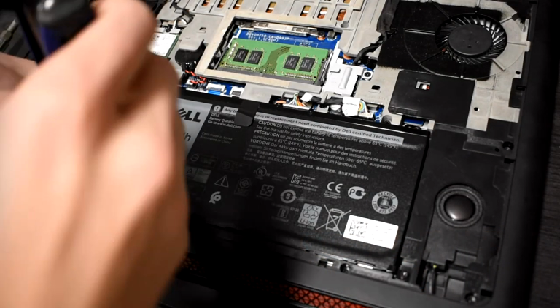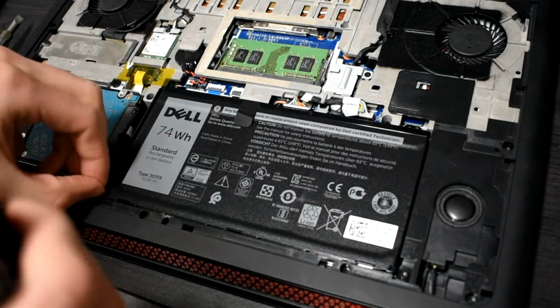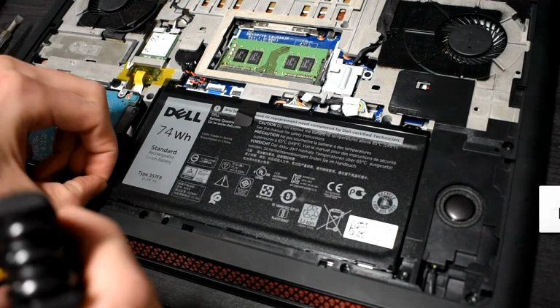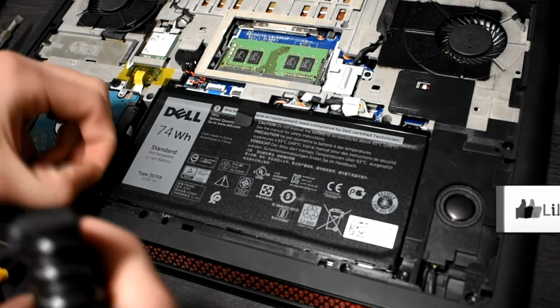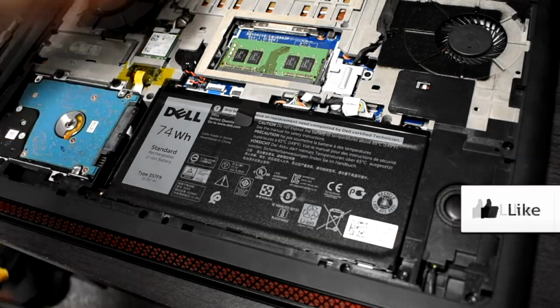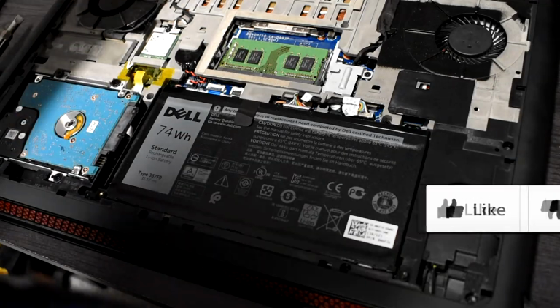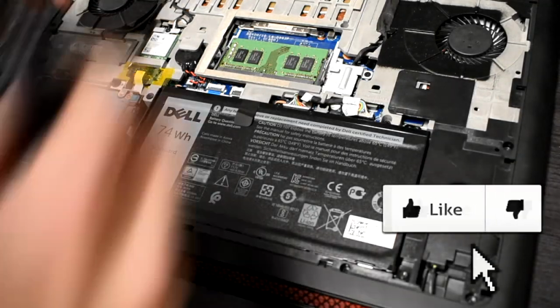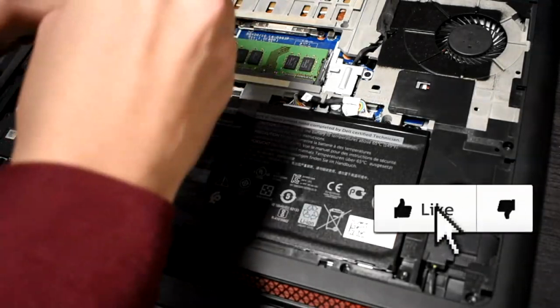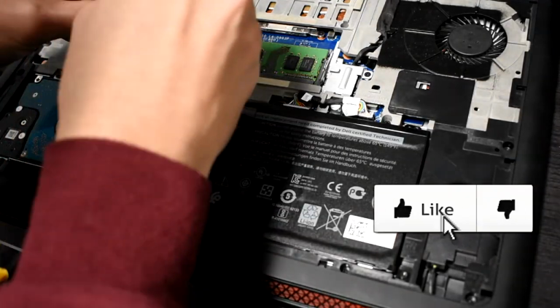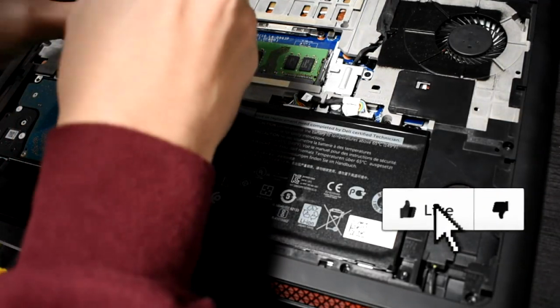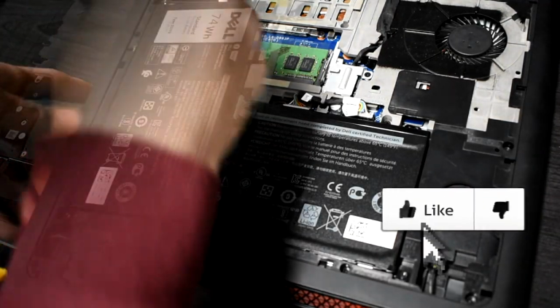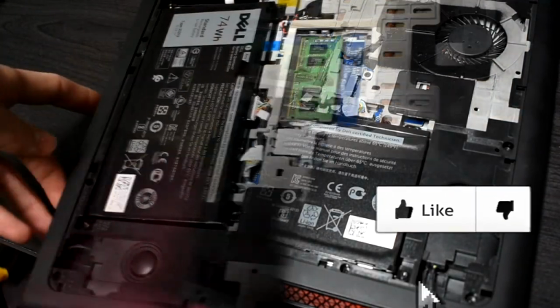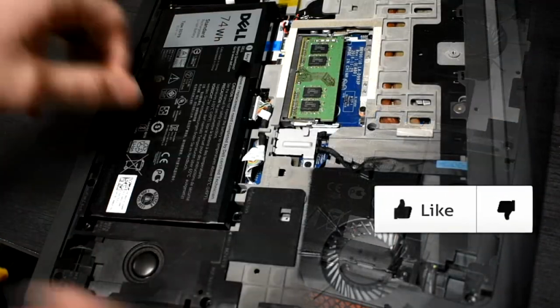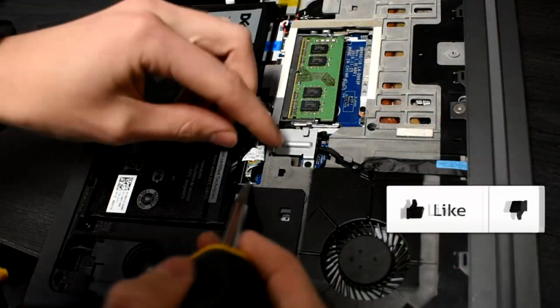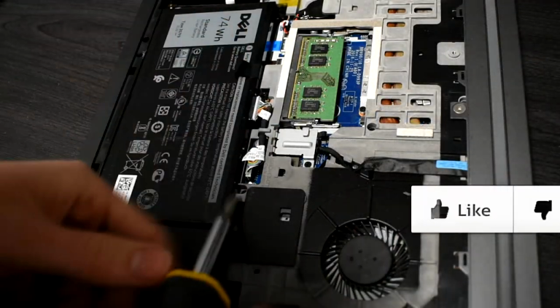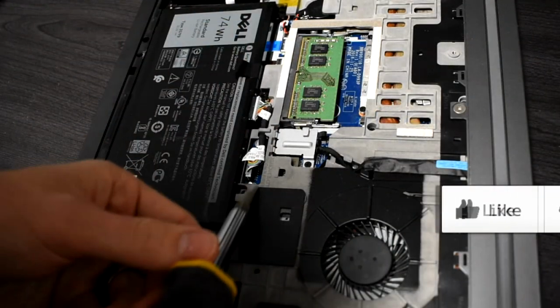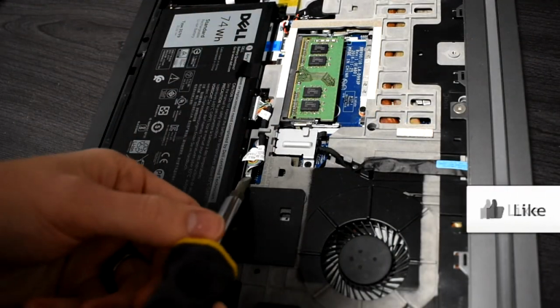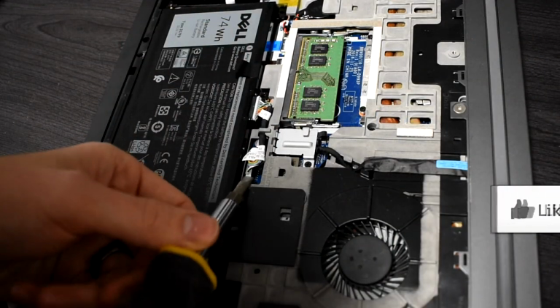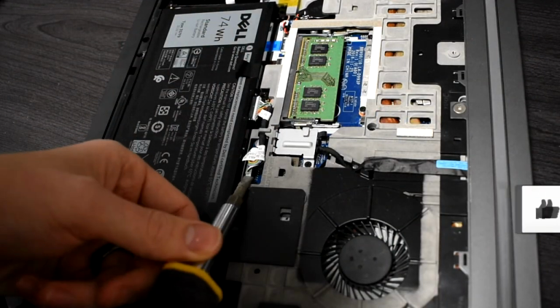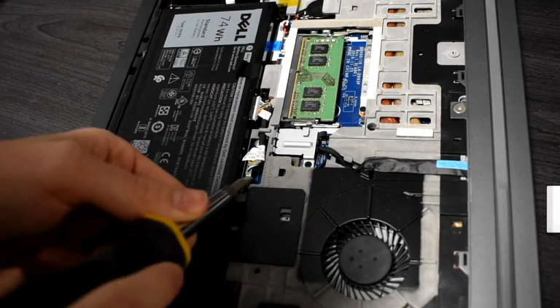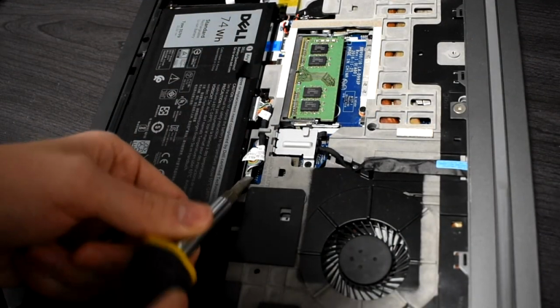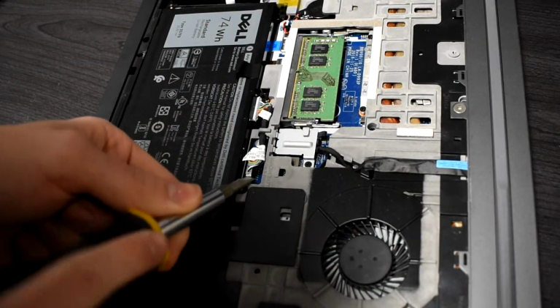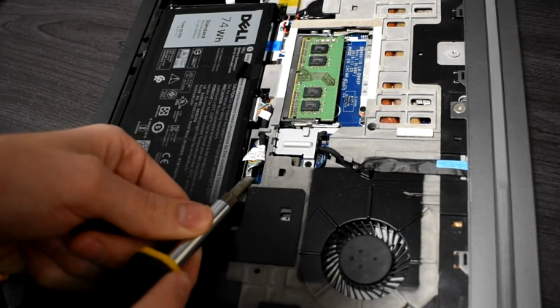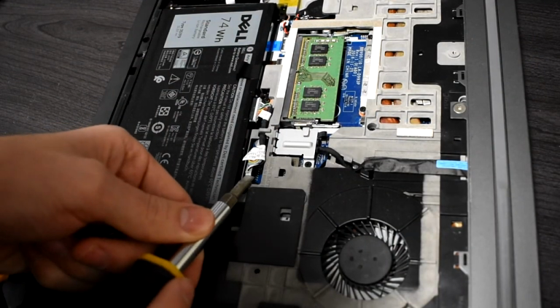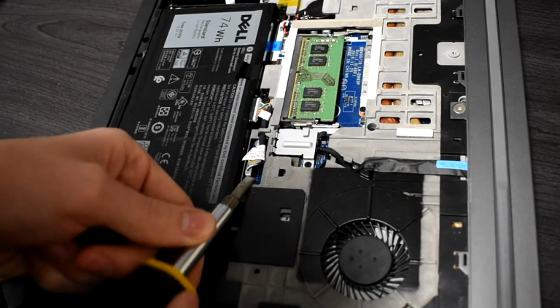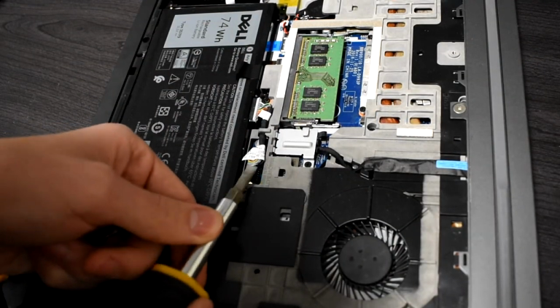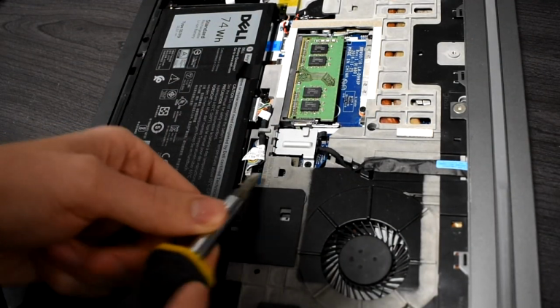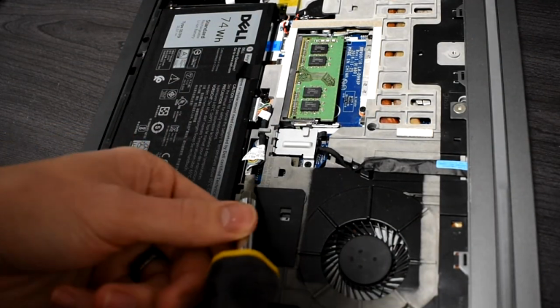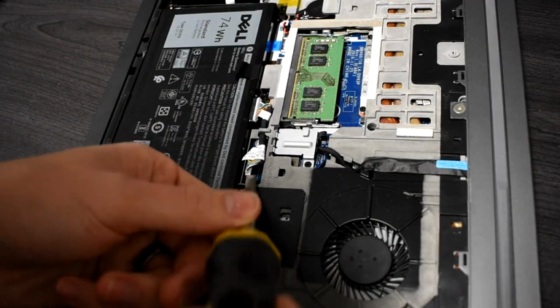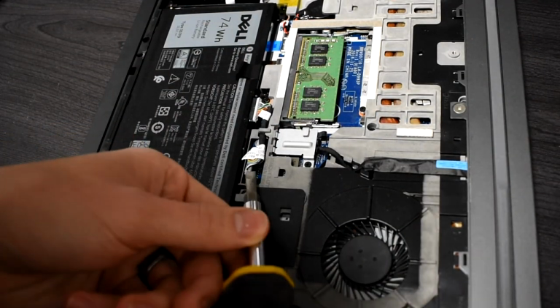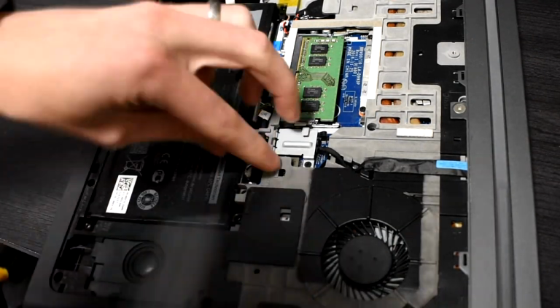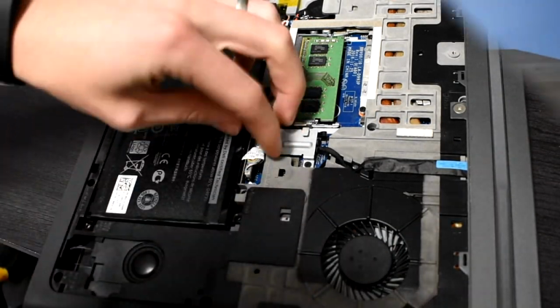Once you get all the screws out, you're going to want to take this wire off the board and gently lift the battery out of the laptop.